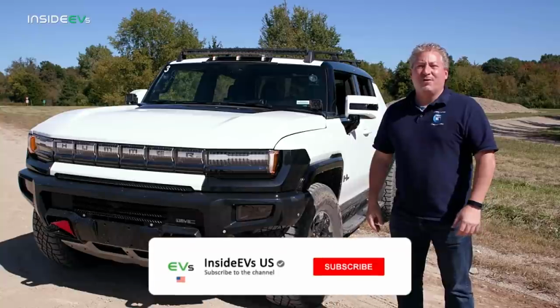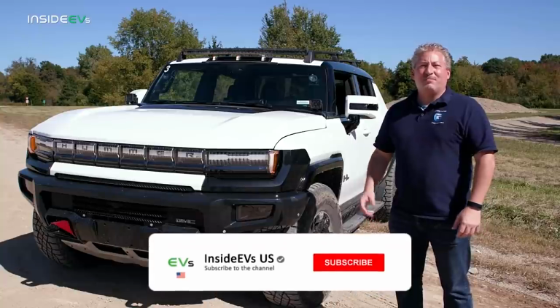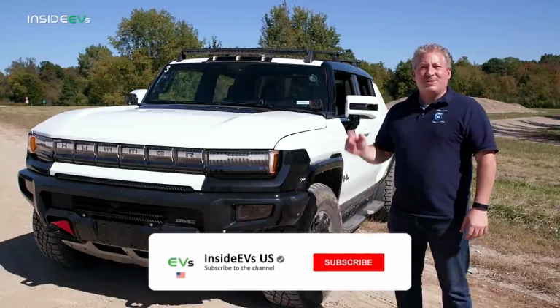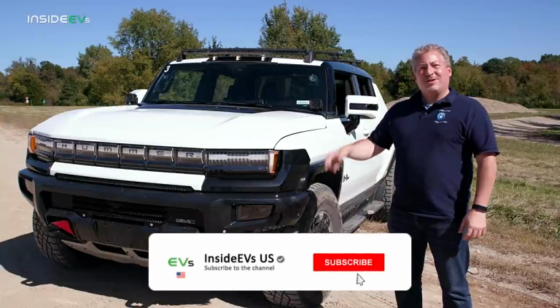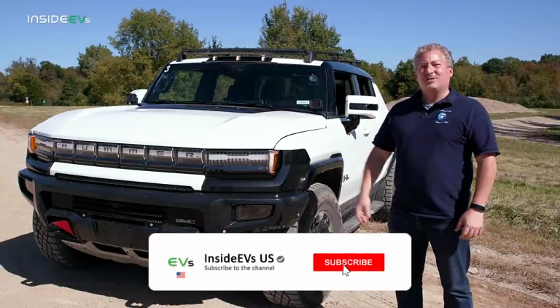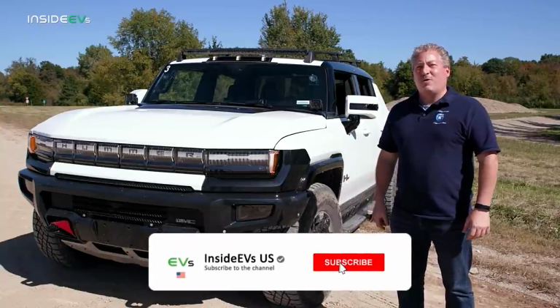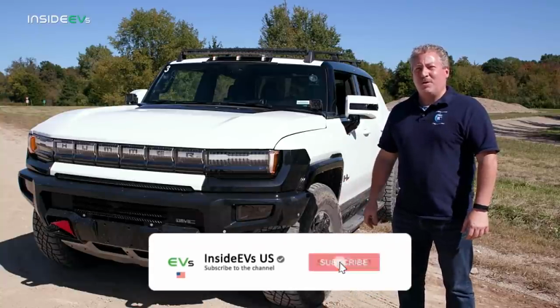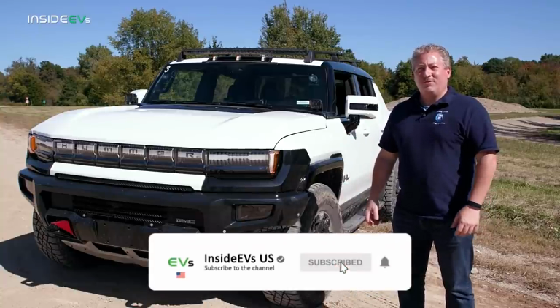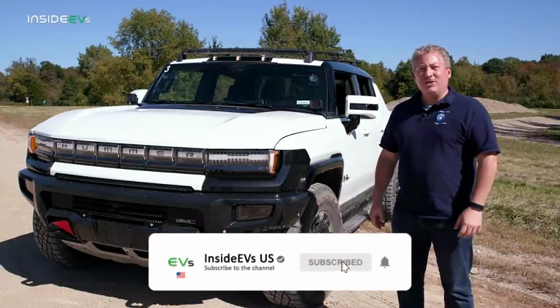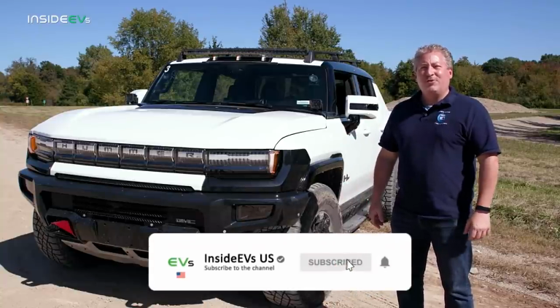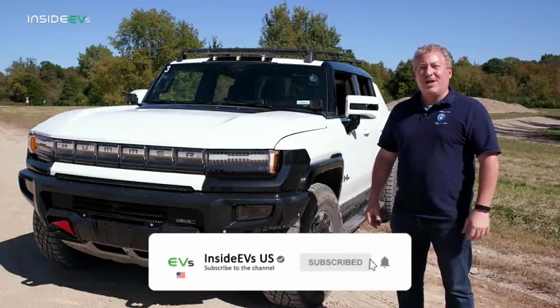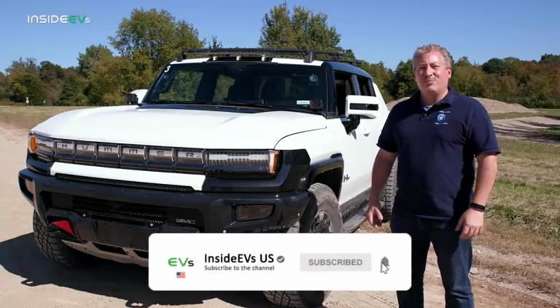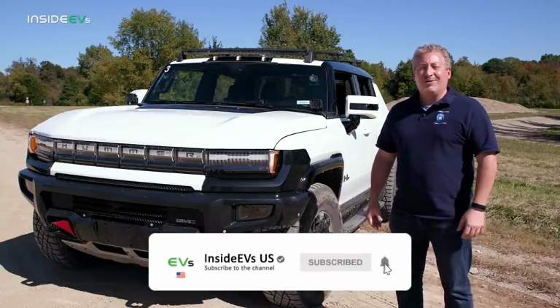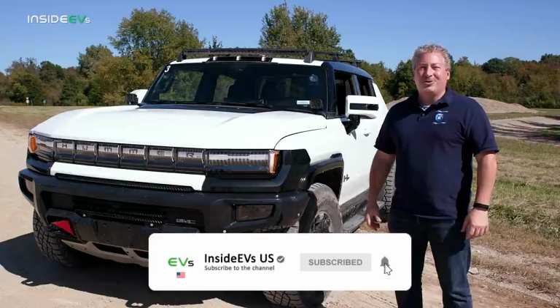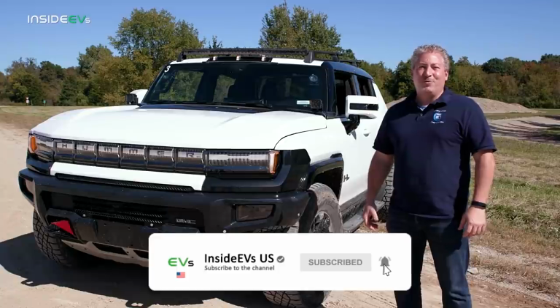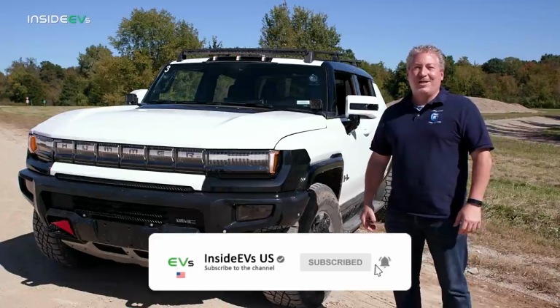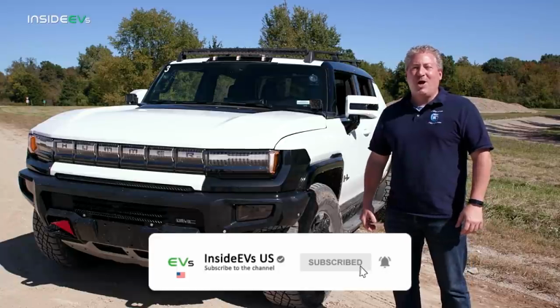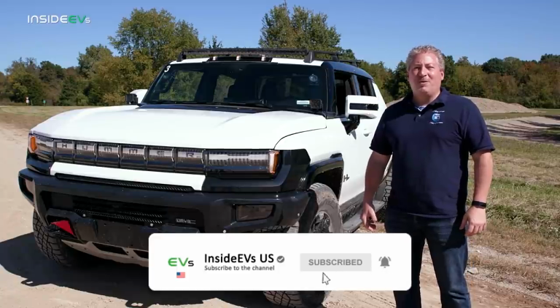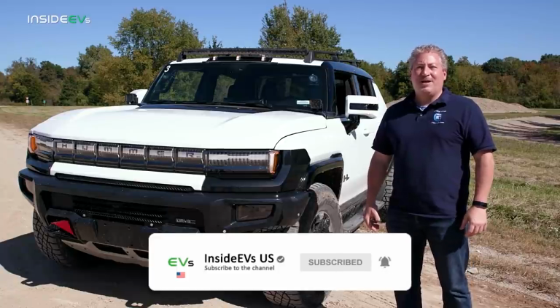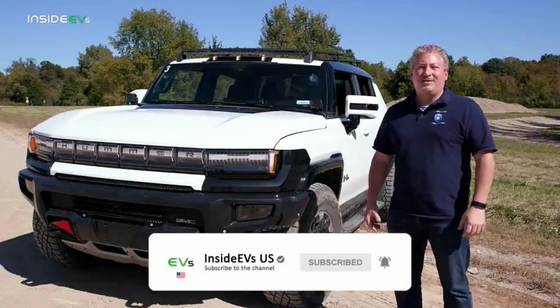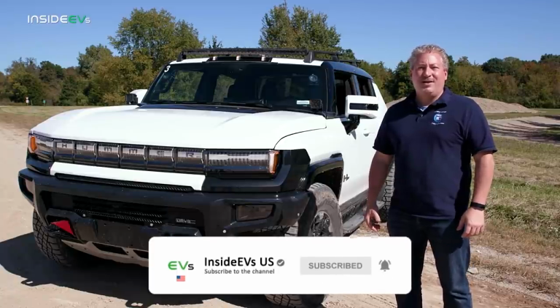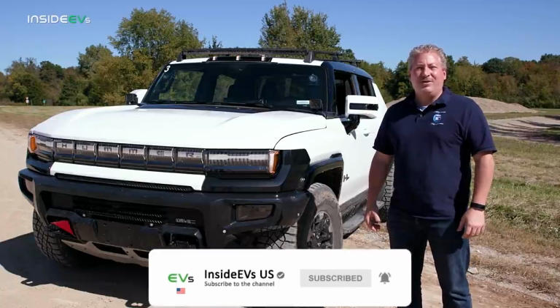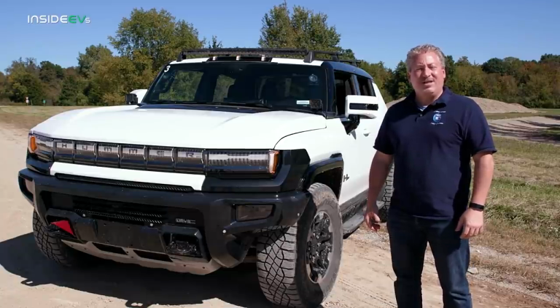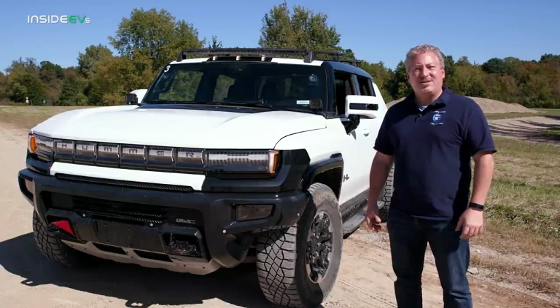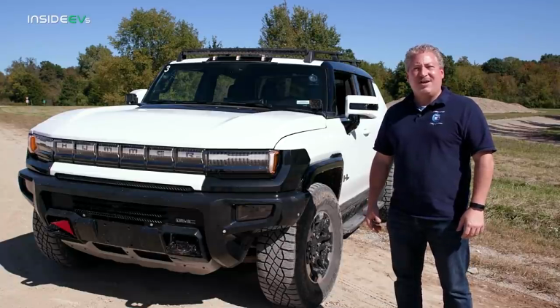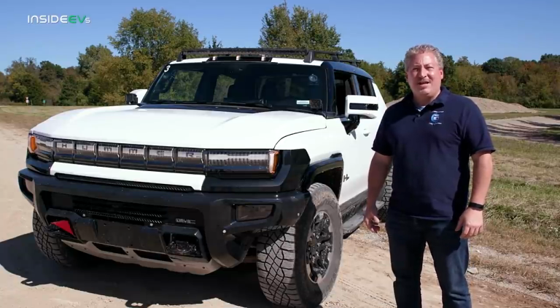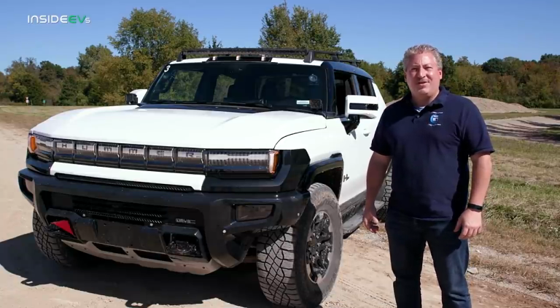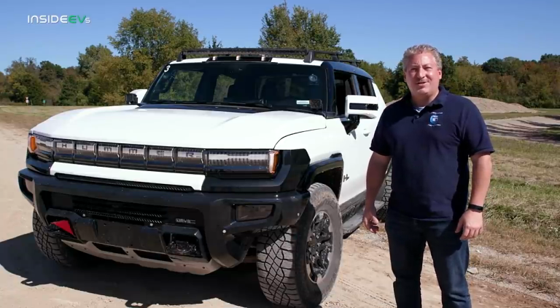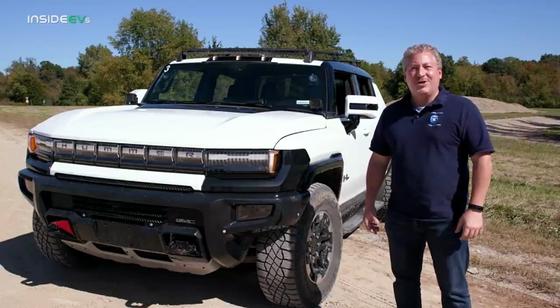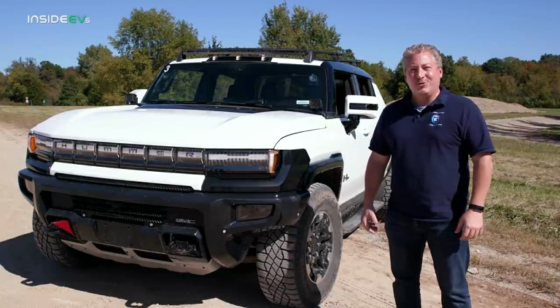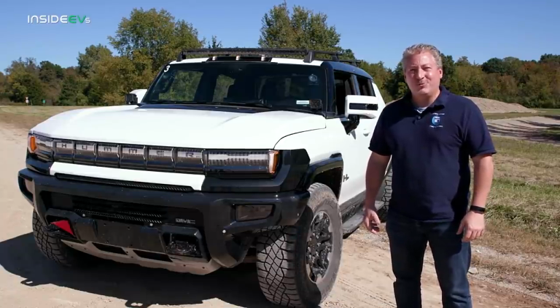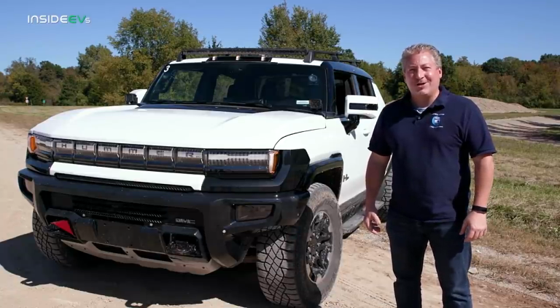Don't forget, please click that subscribe button and ring the notification bell so you don't miss any upcoming content here on the Inside EVs YouTube channel.